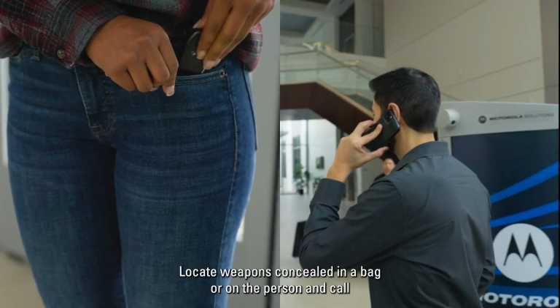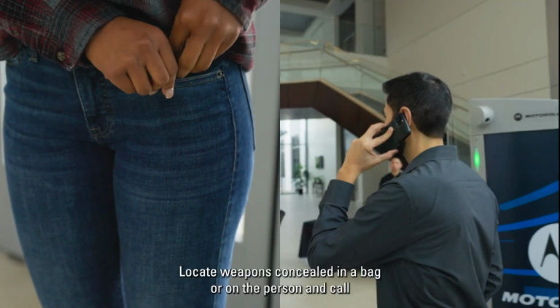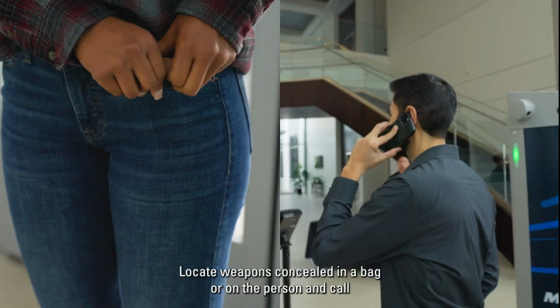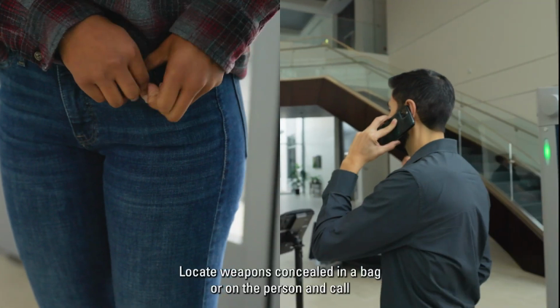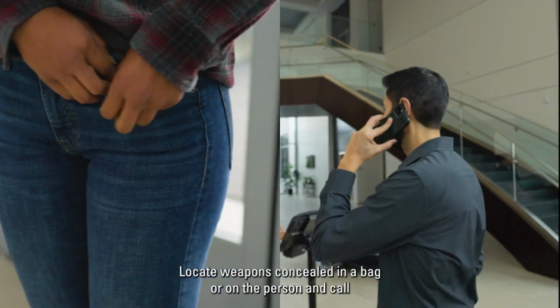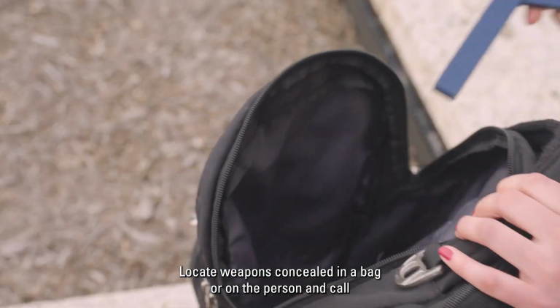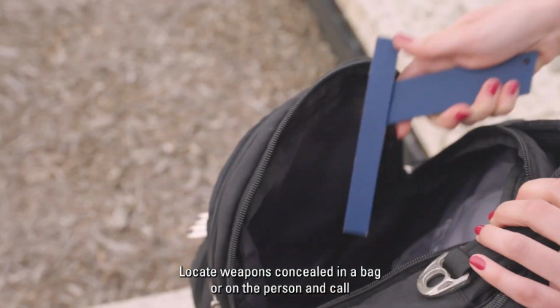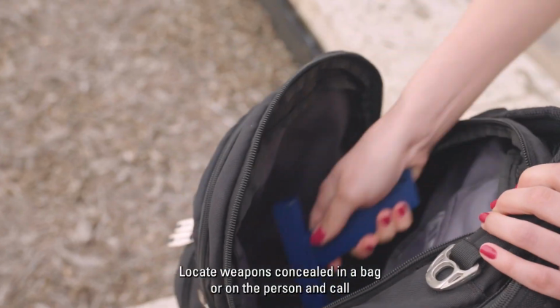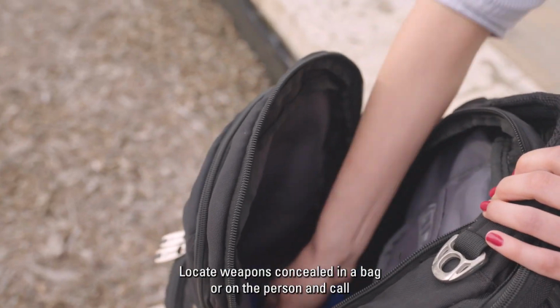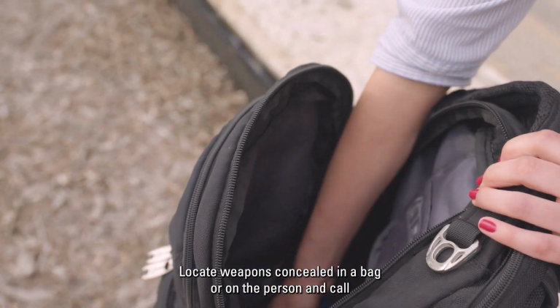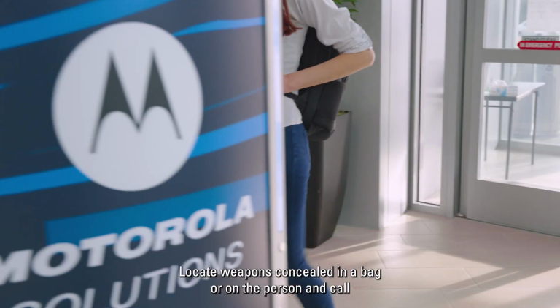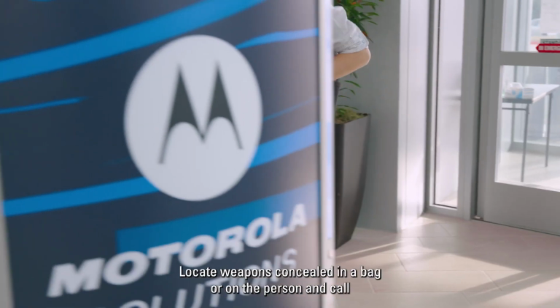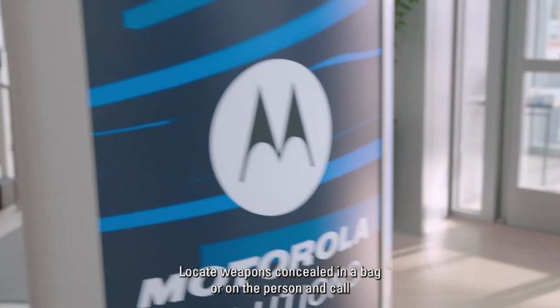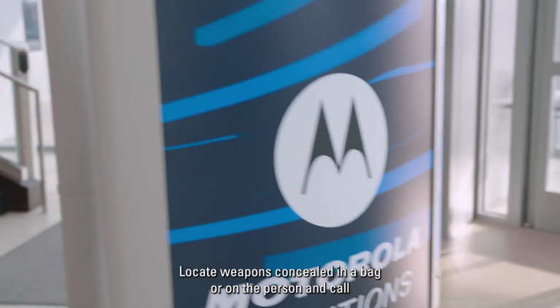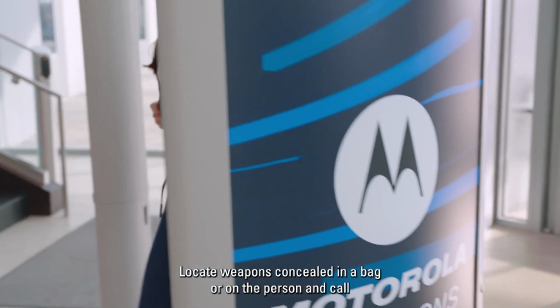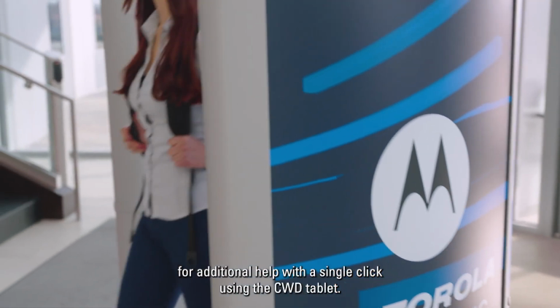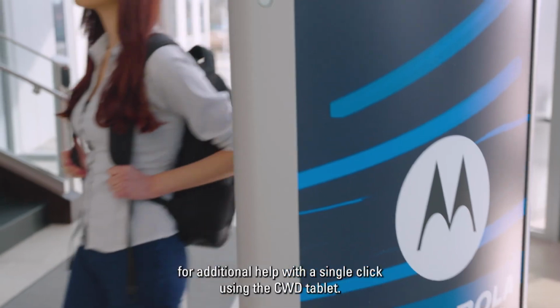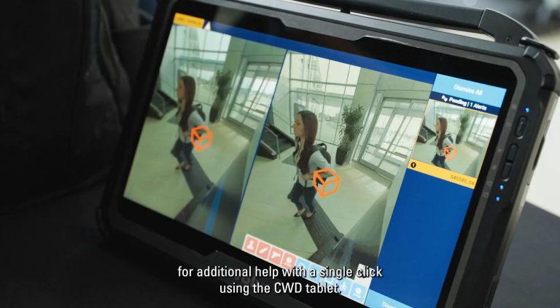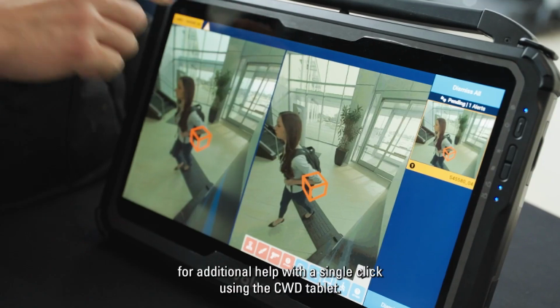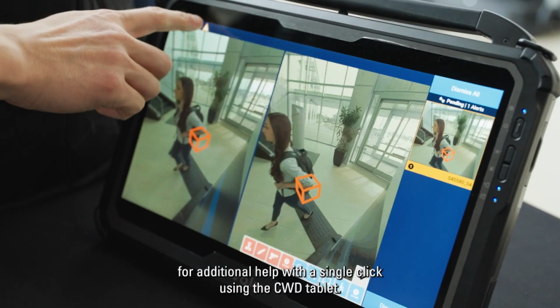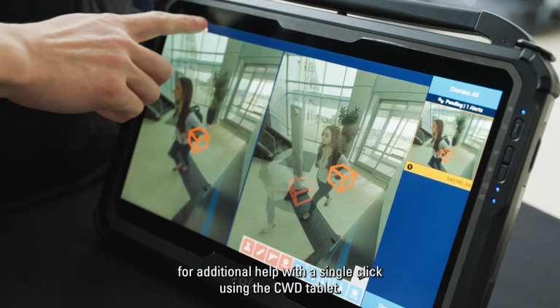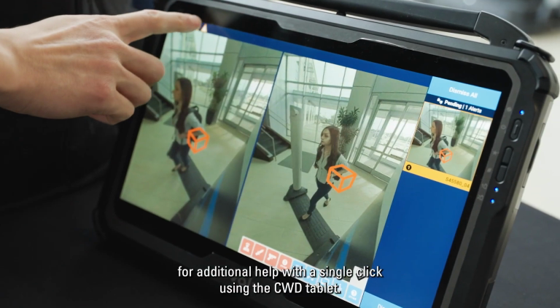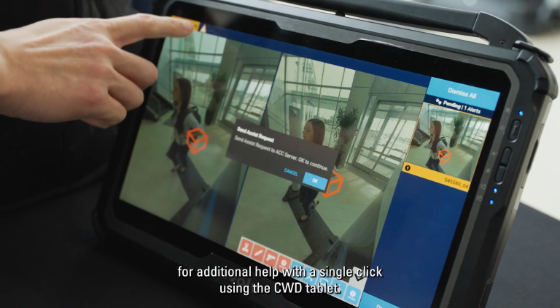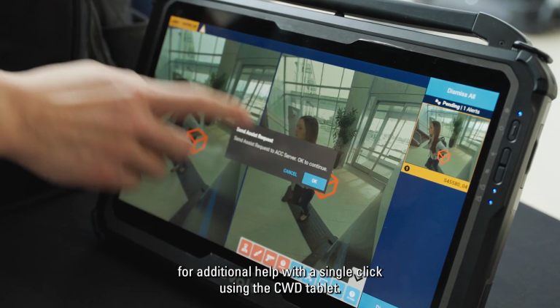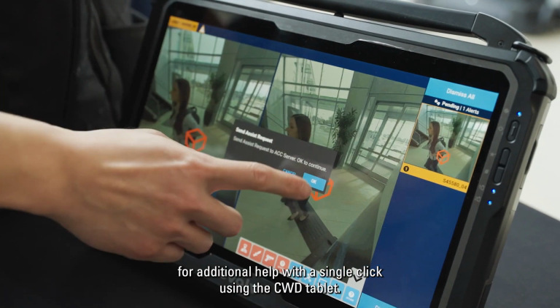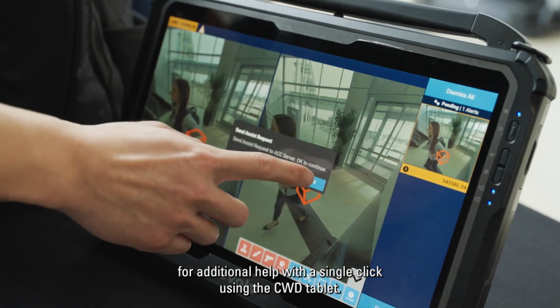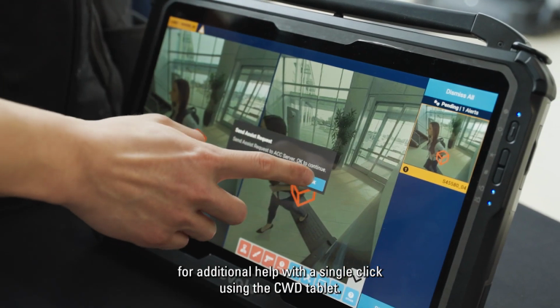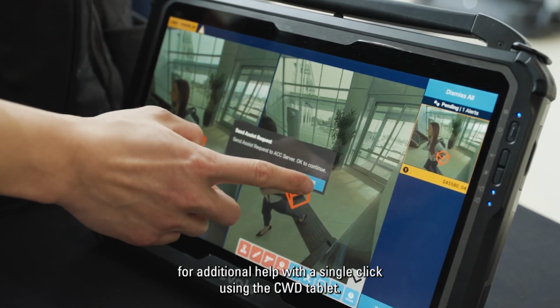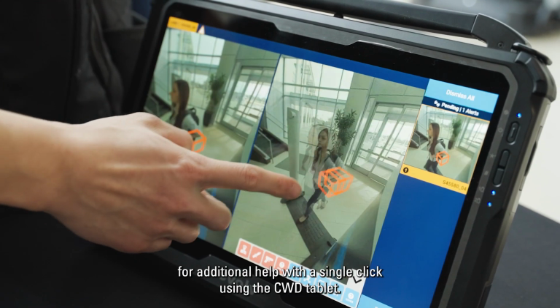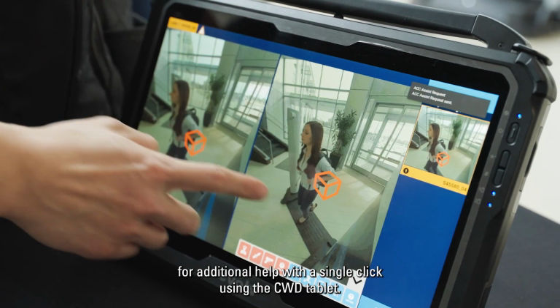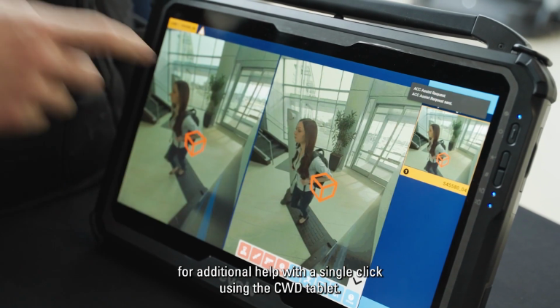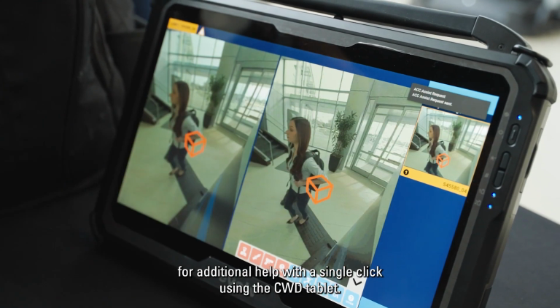Locate weapons concealed in a bag or on the person, and call for additional help with a single click using the CWD tablet.